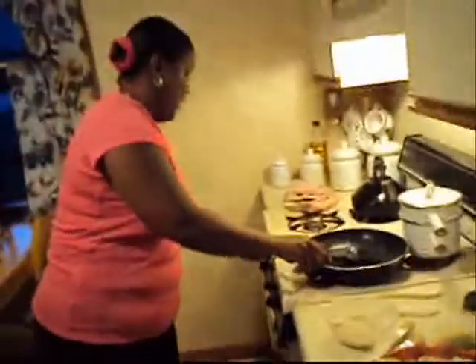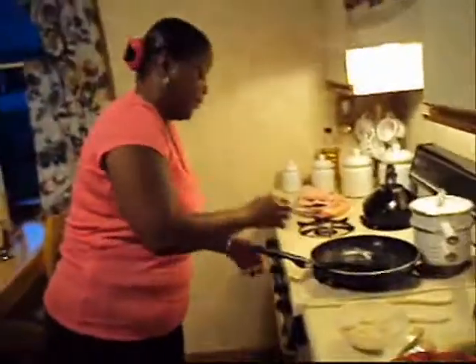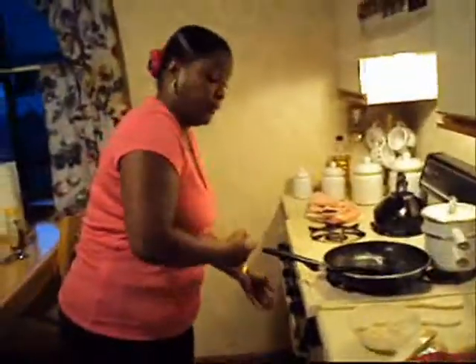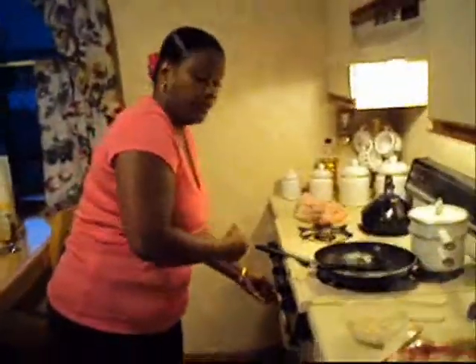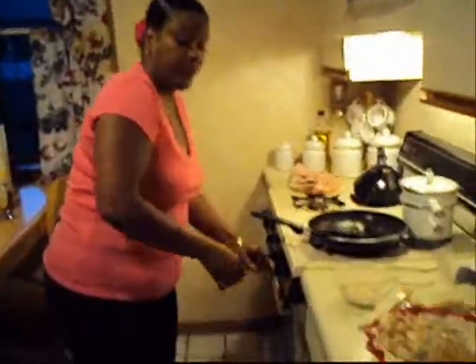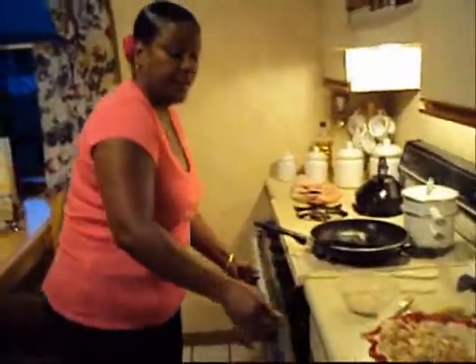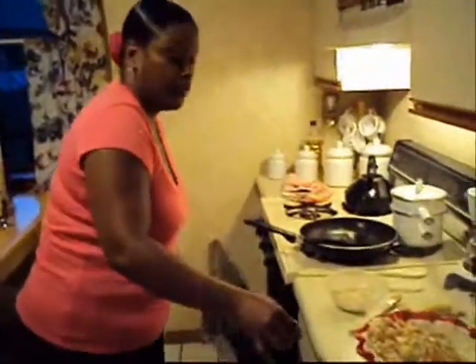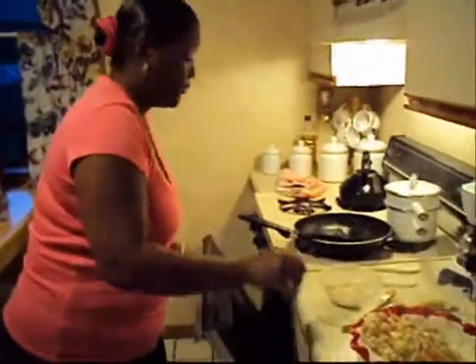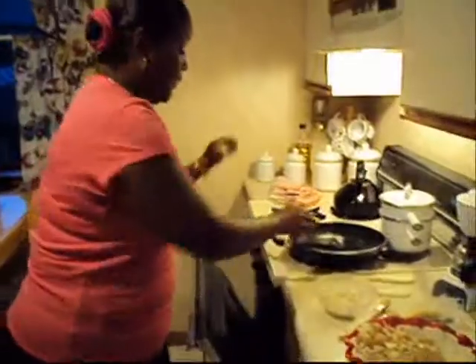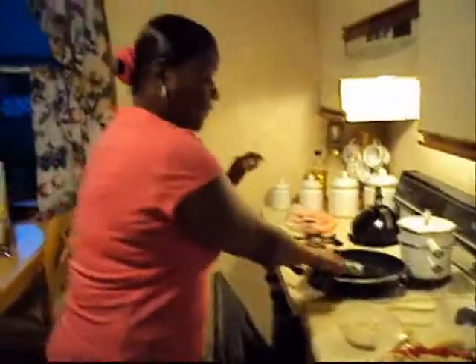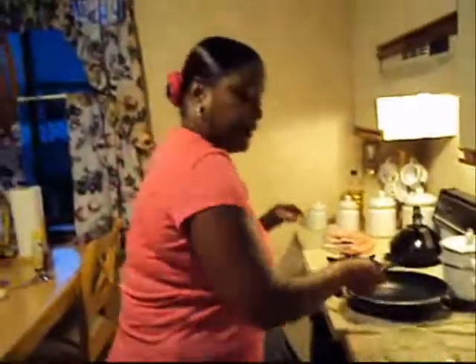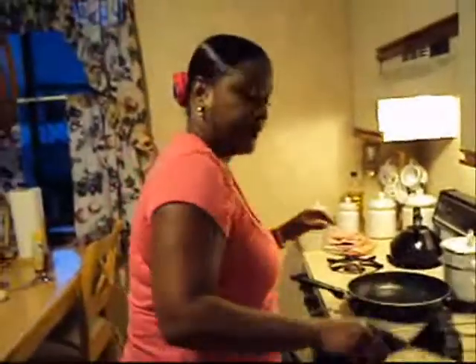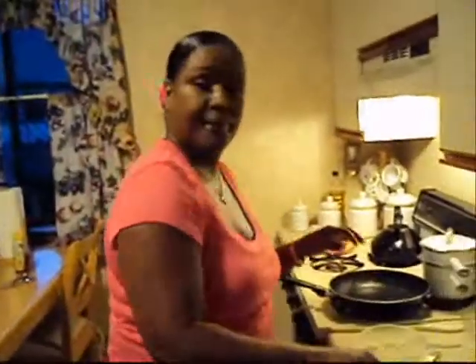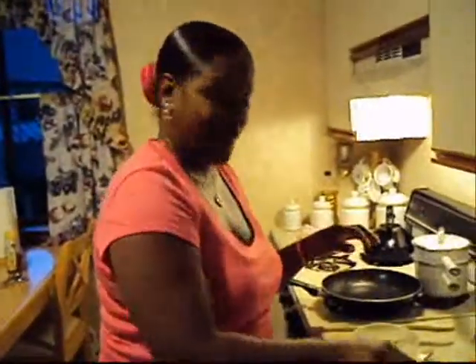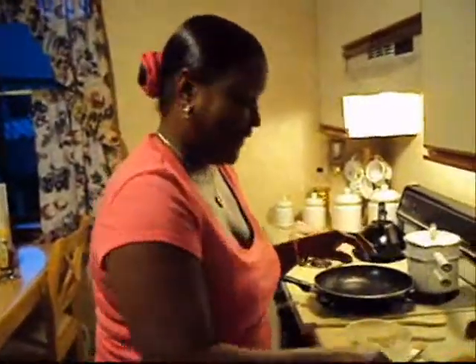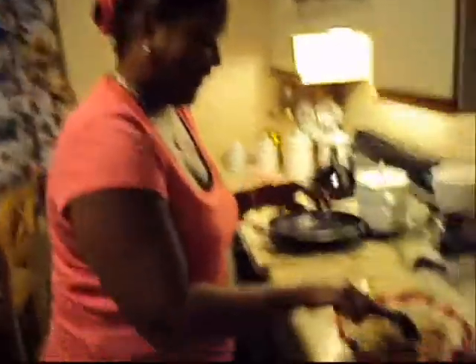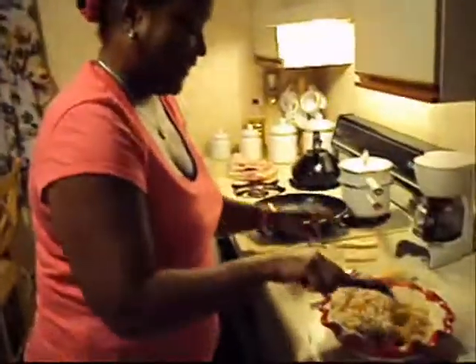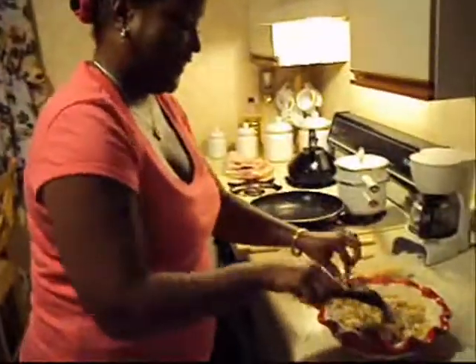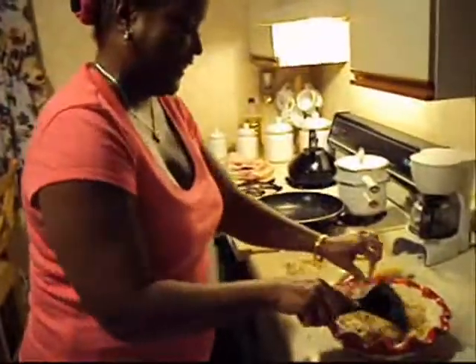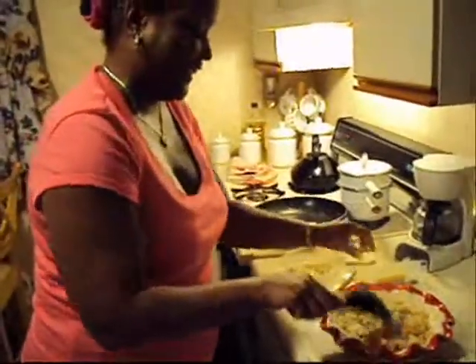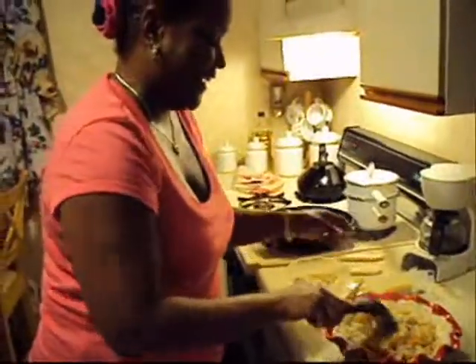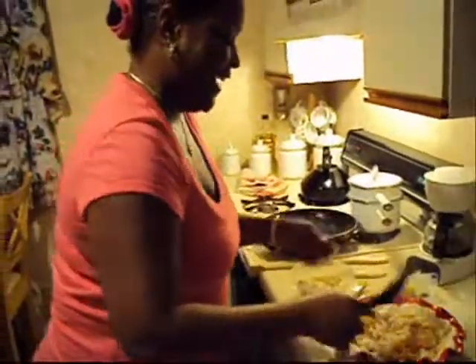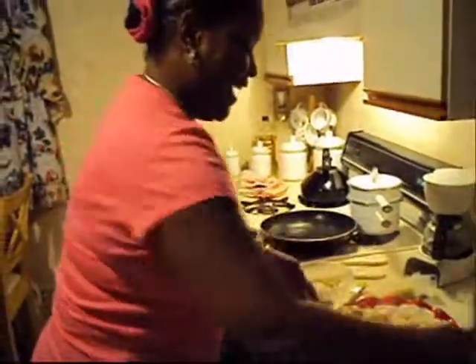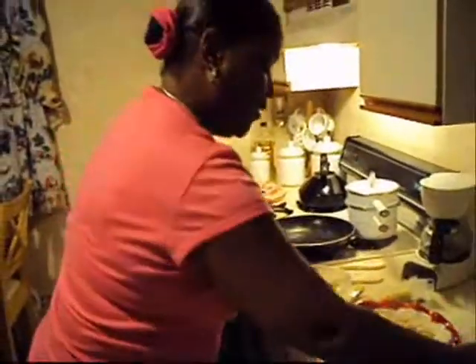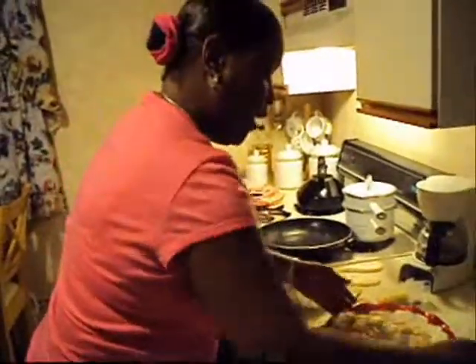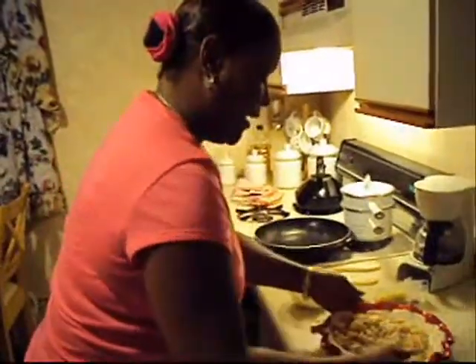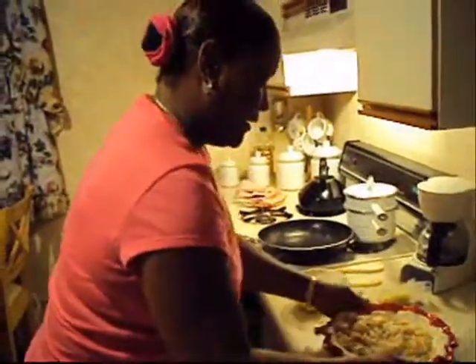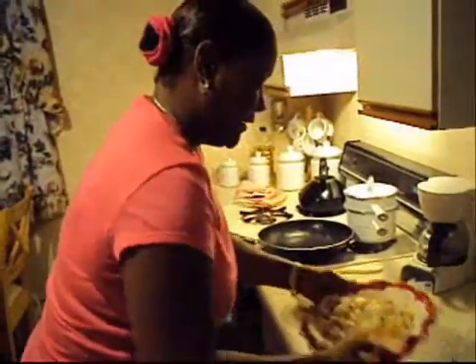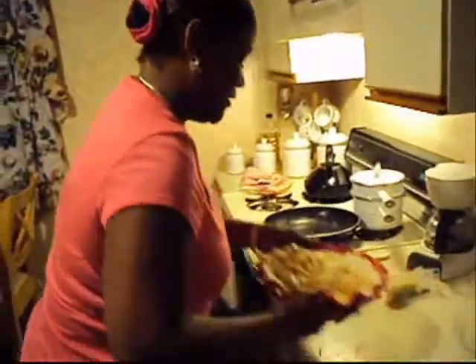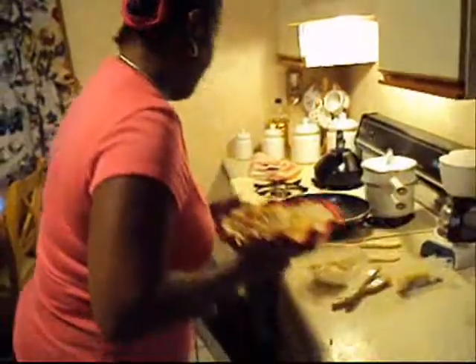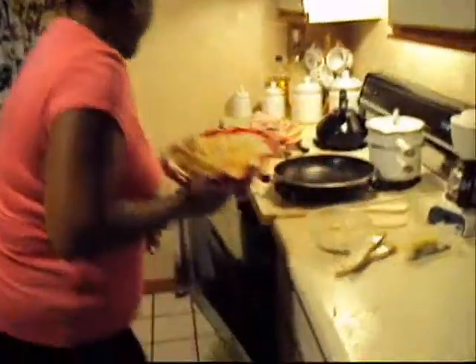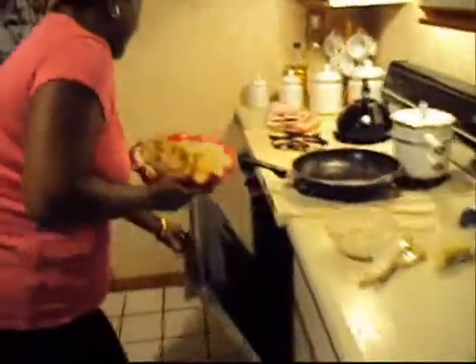Put your oven preheated to 350. And voila, you'll see through the pie.